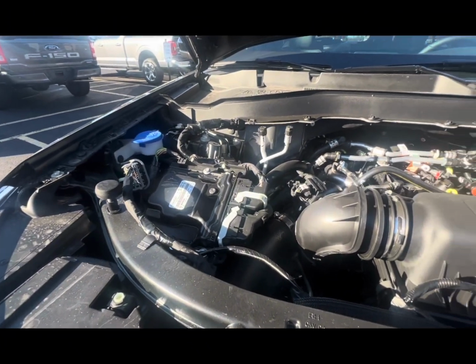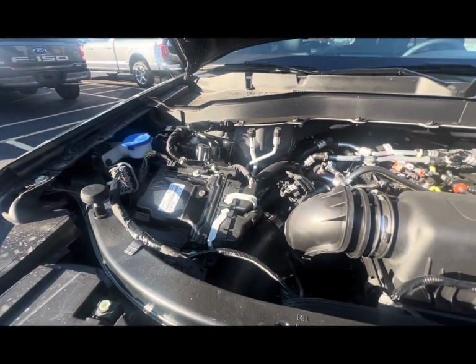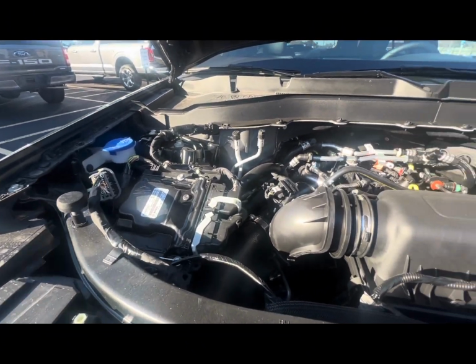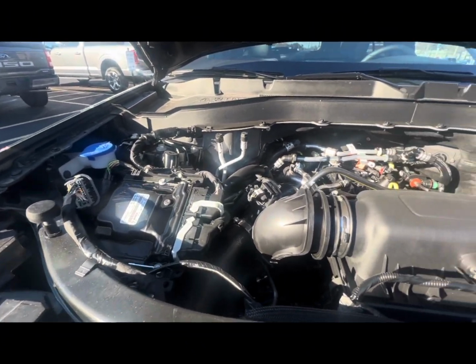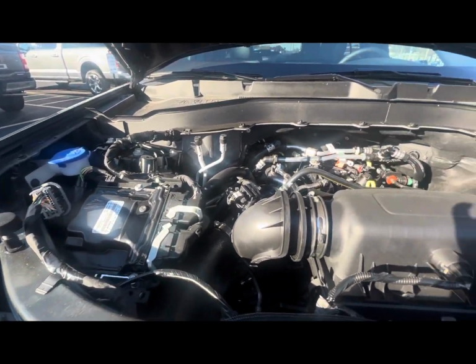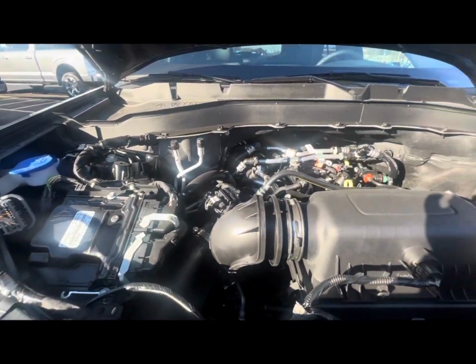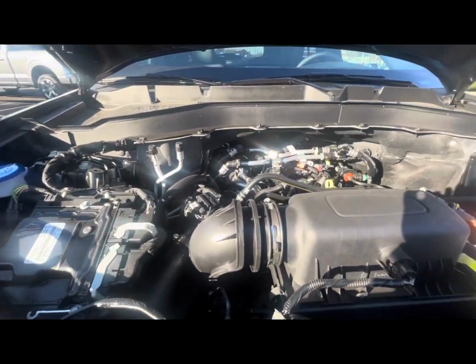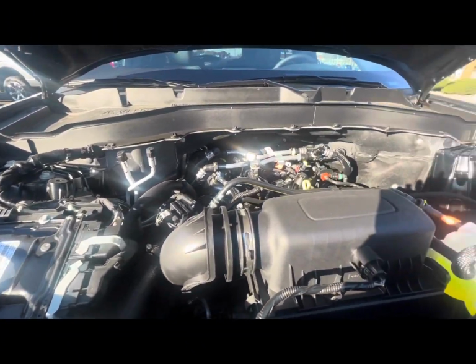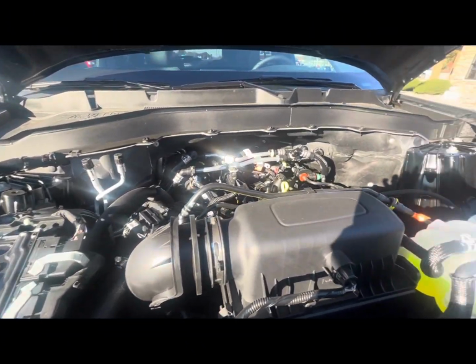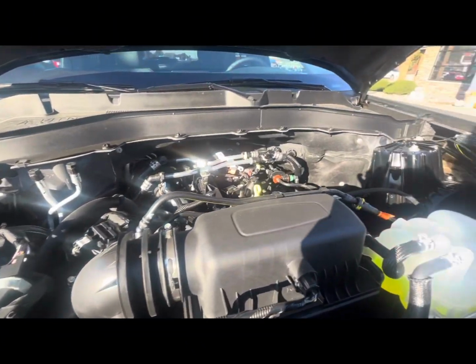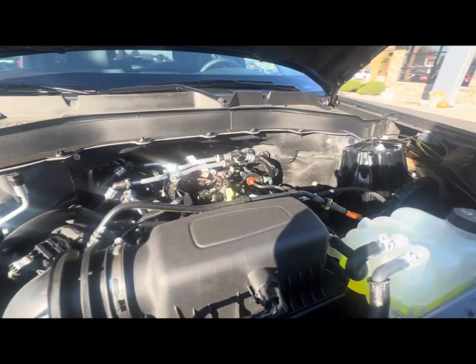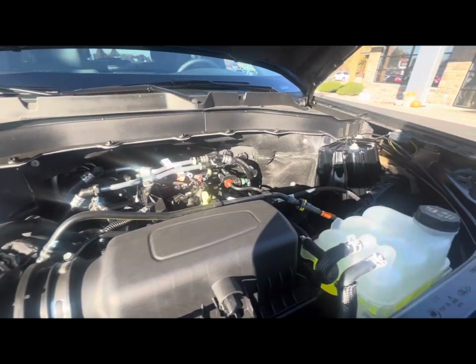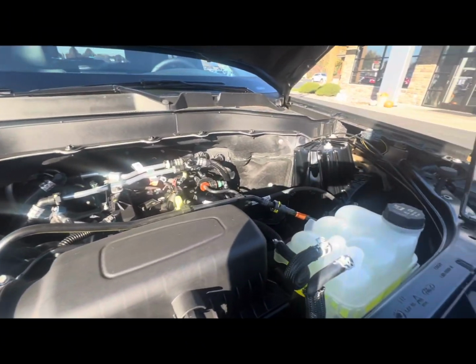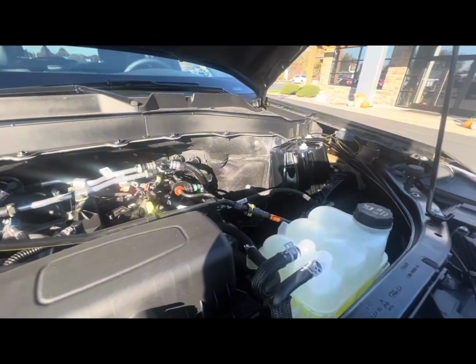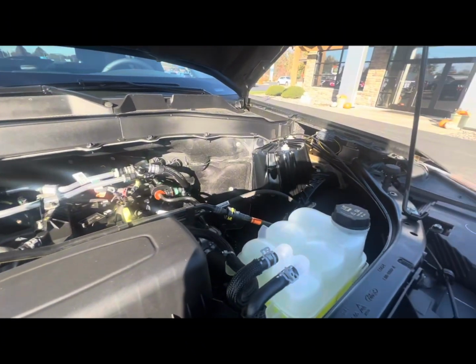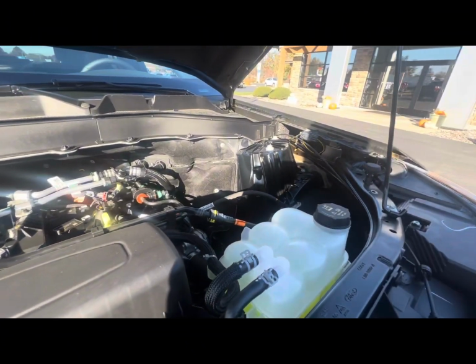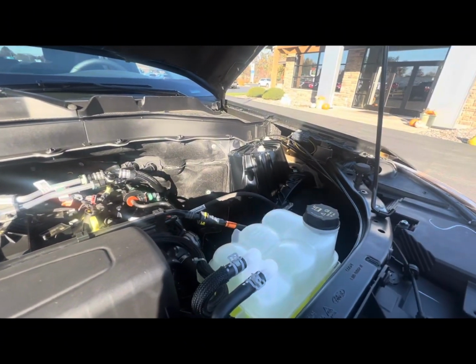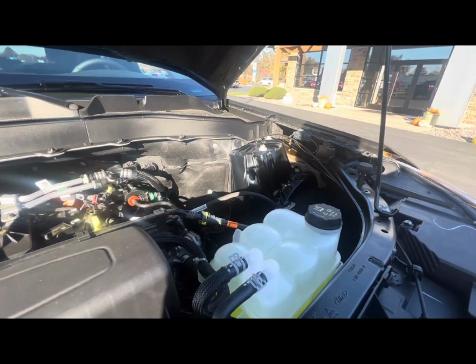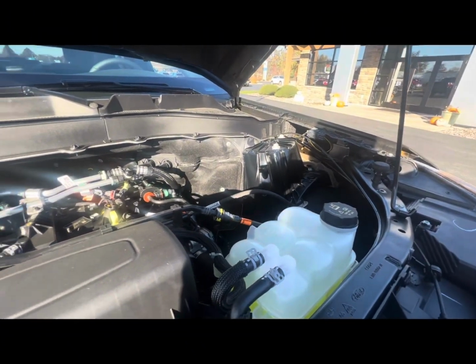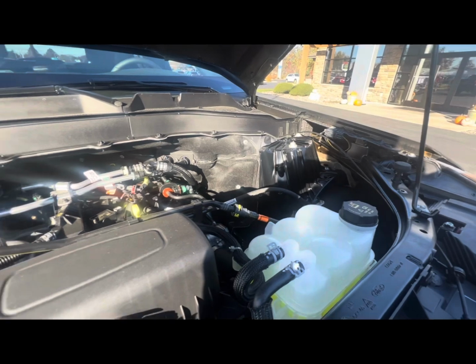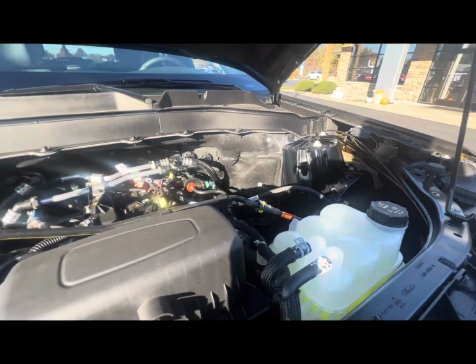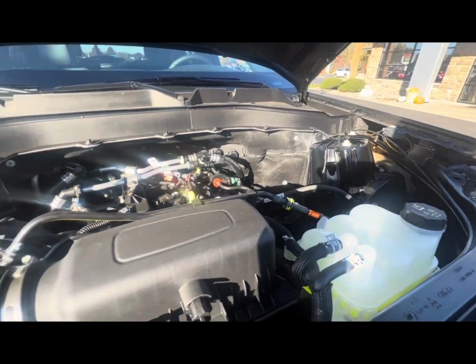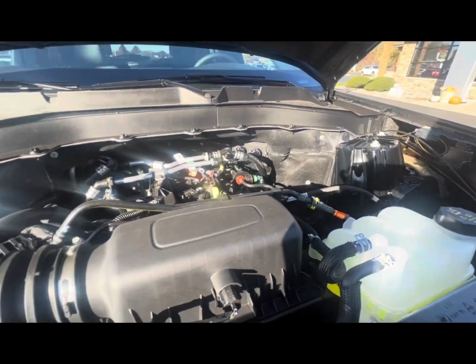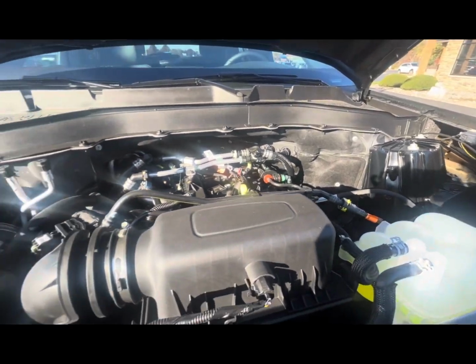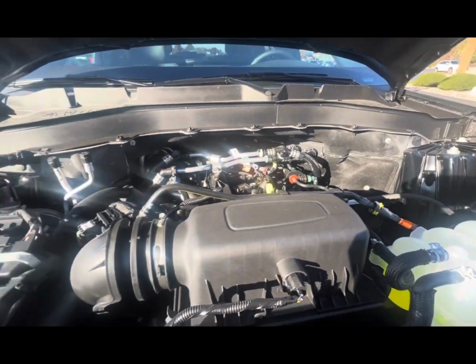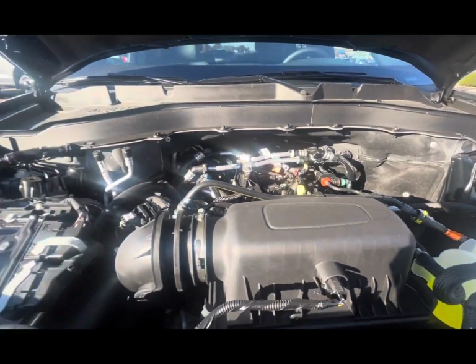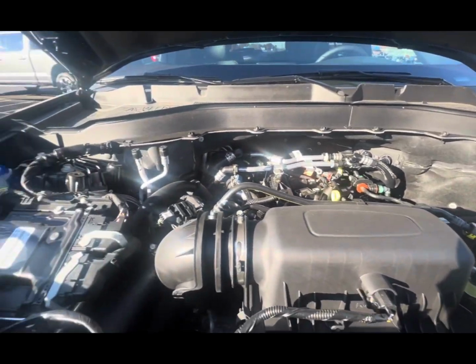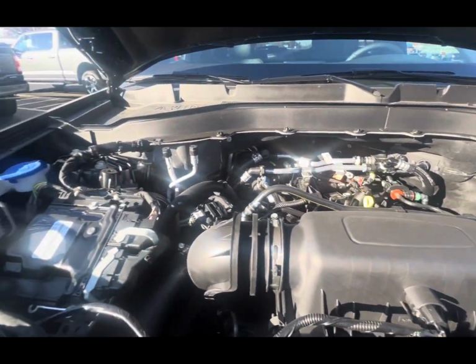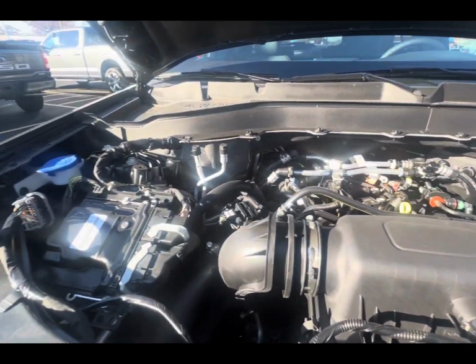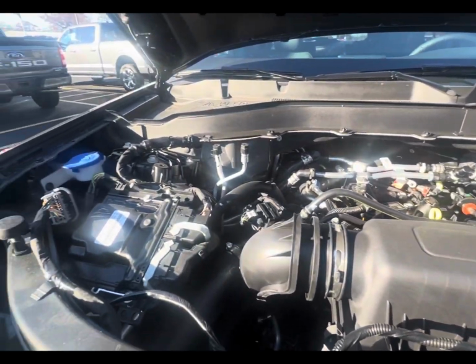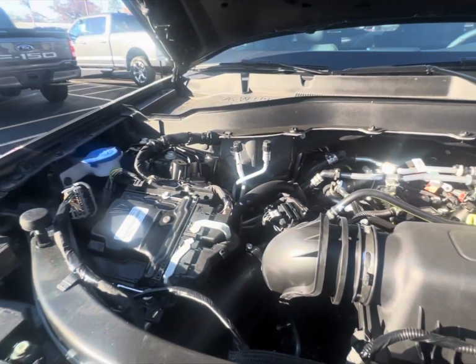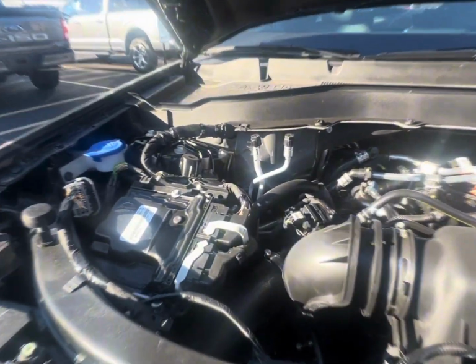Enjoy 300 horsepower with the Ford Explorer Timberline. It will have our lifetime powertrain warranty for as long as you own it.